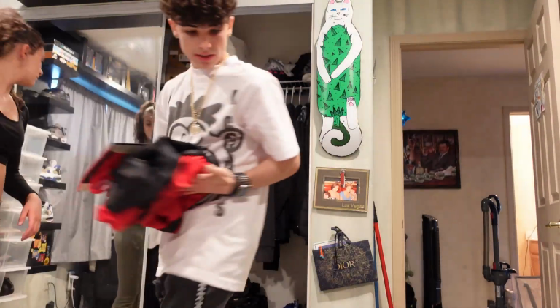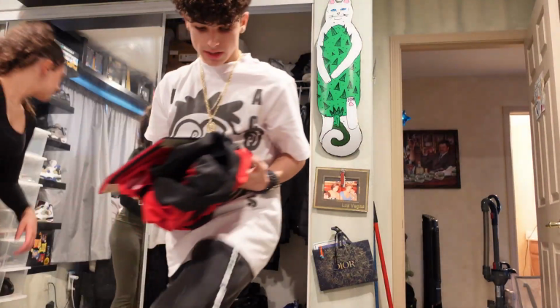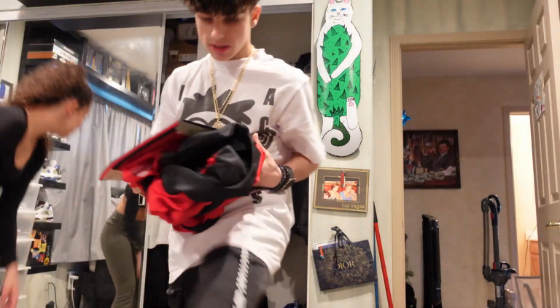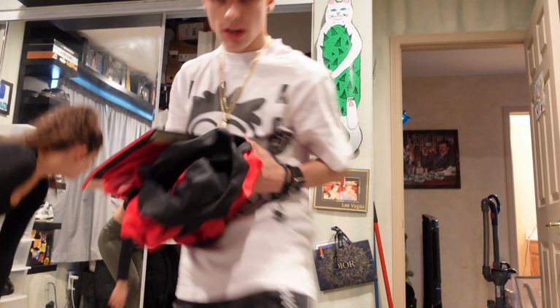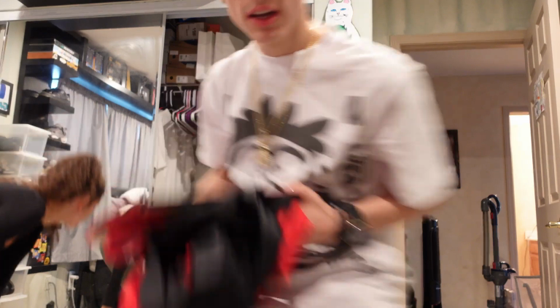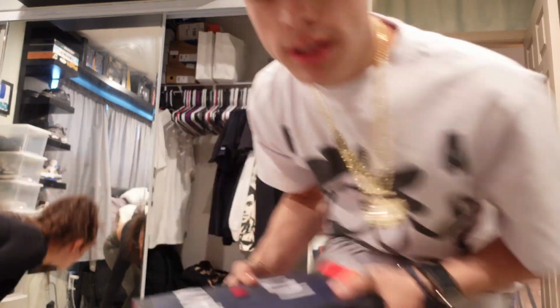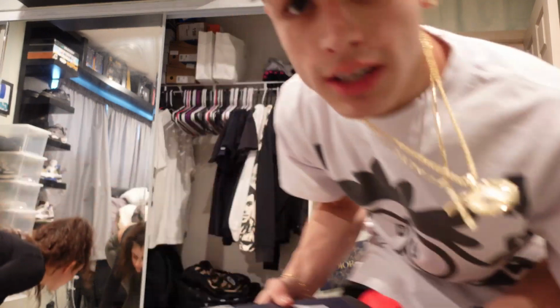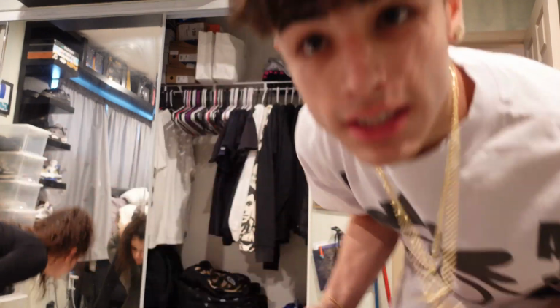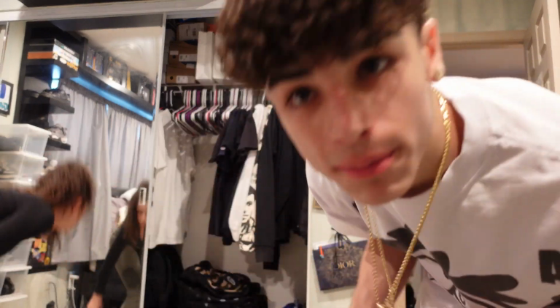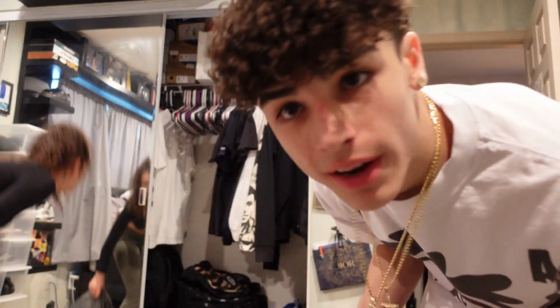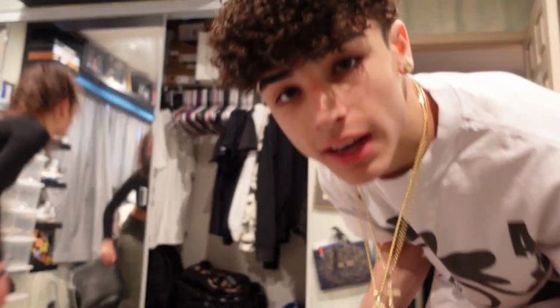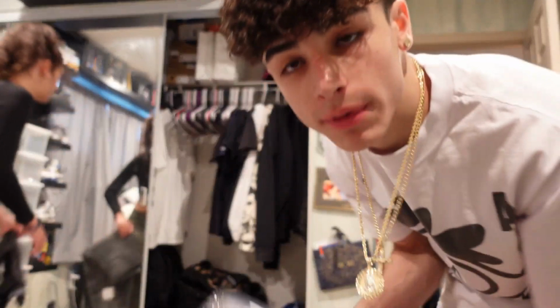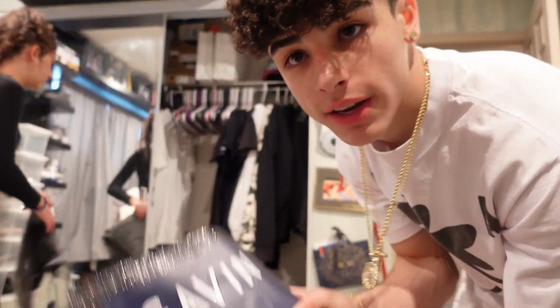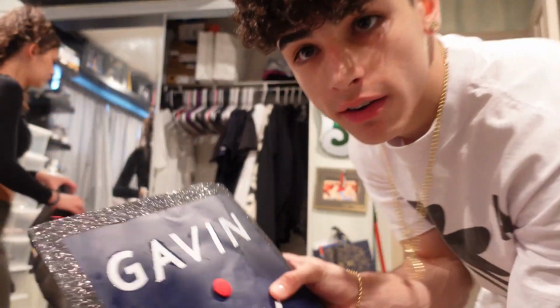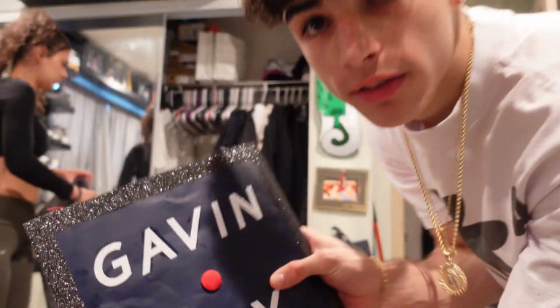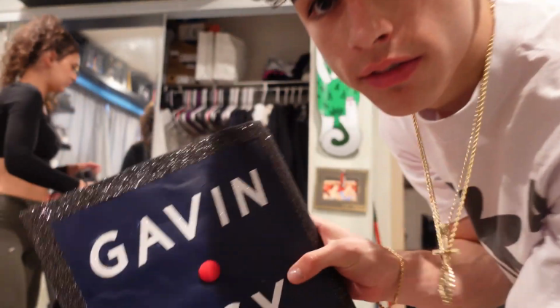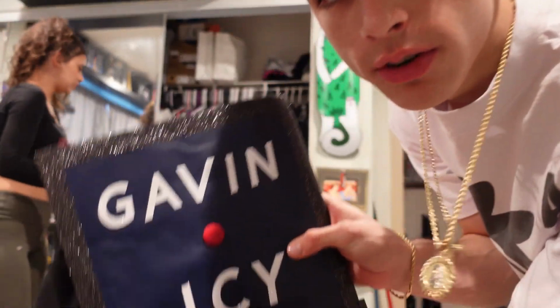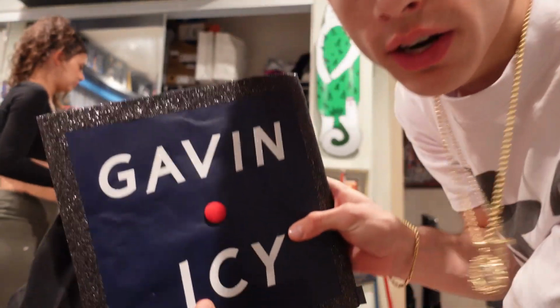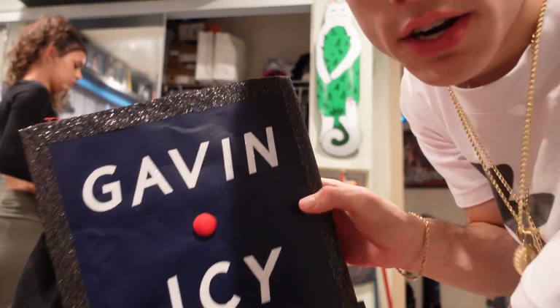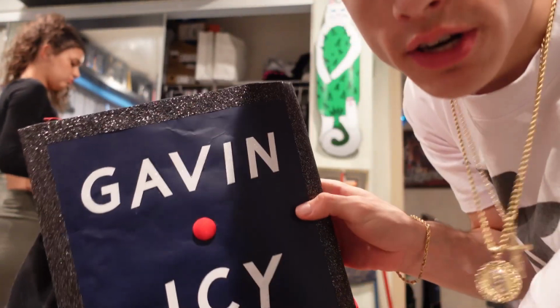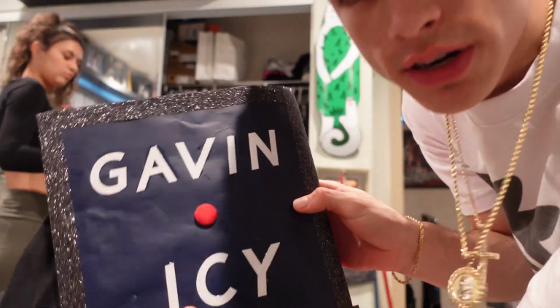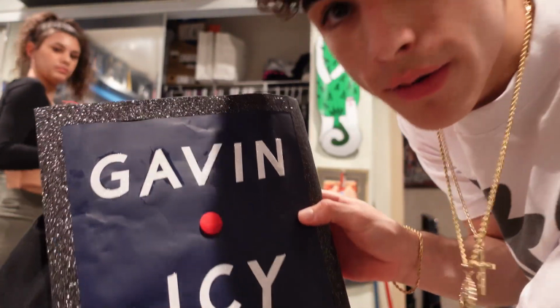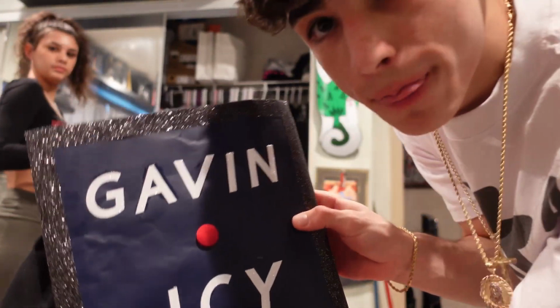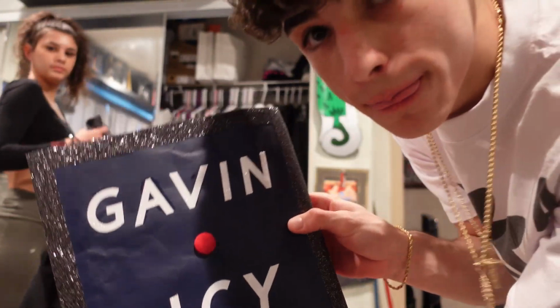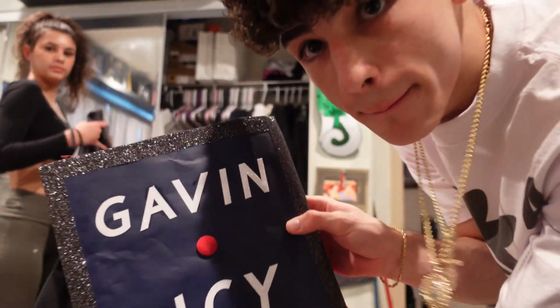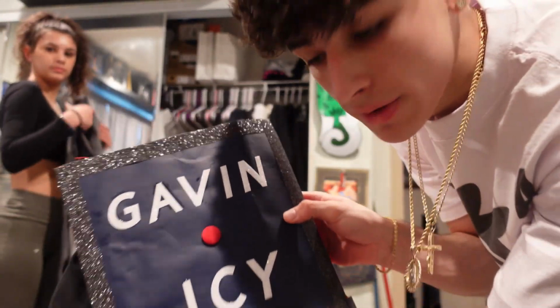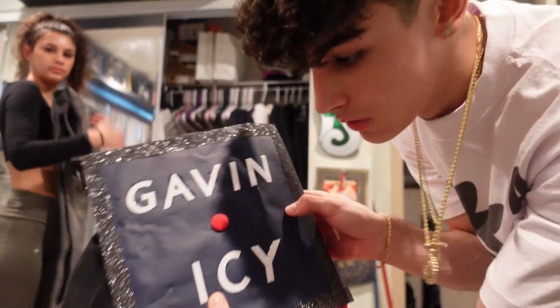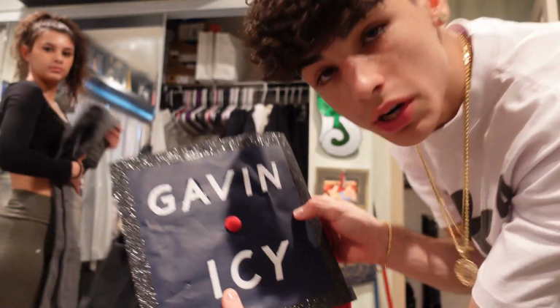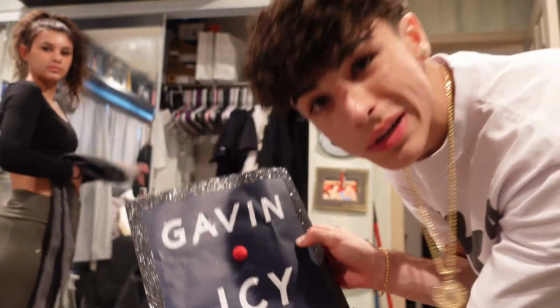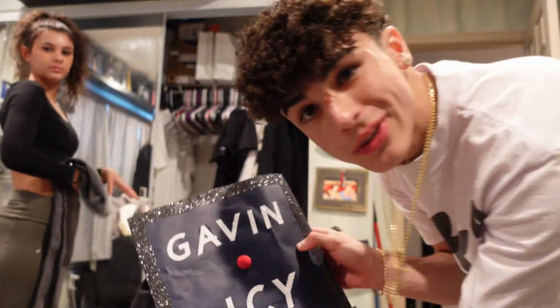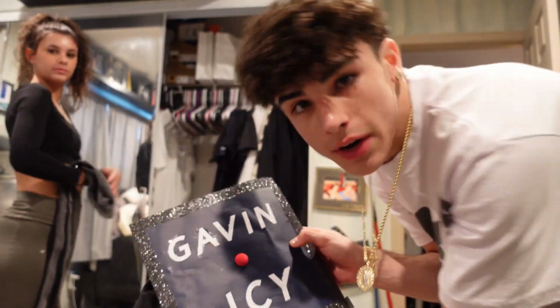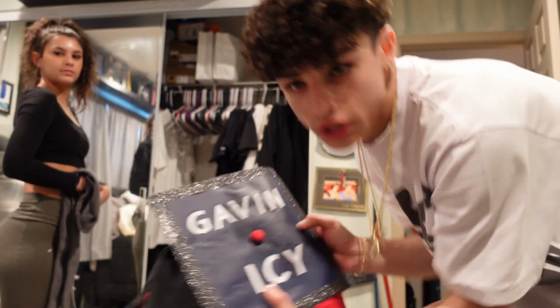Hey, did y'all see my cap and gown for when I graduated? 2023 graduate!